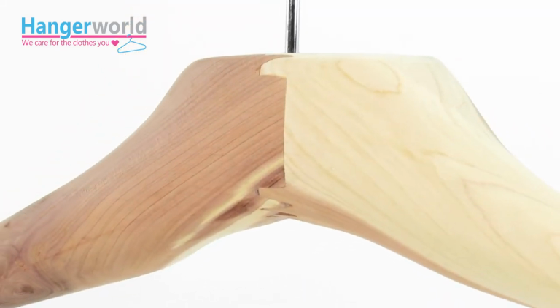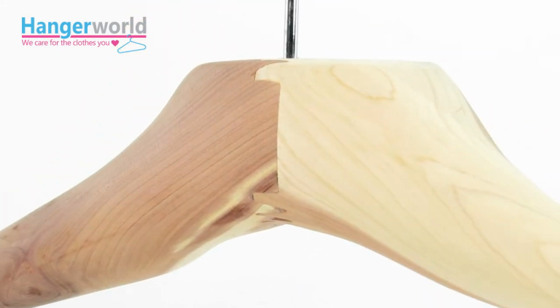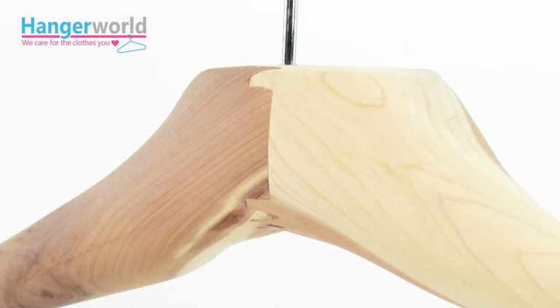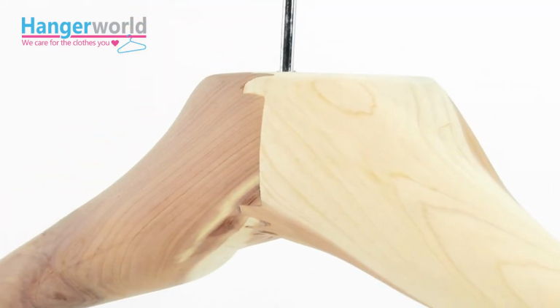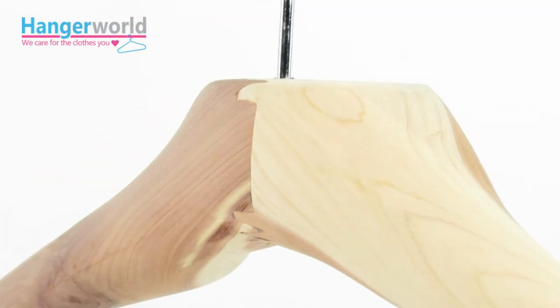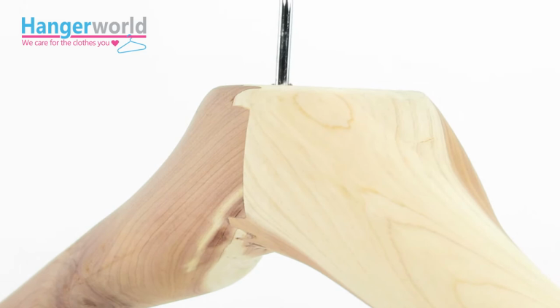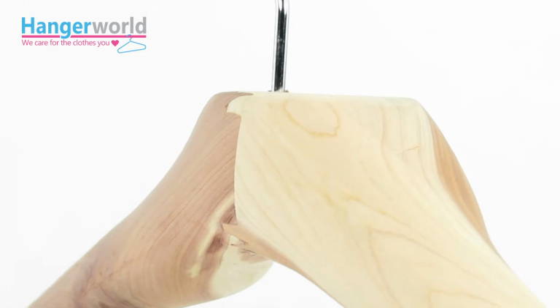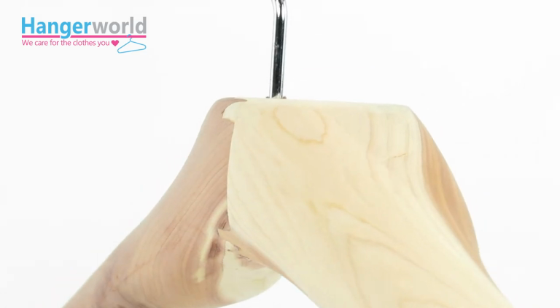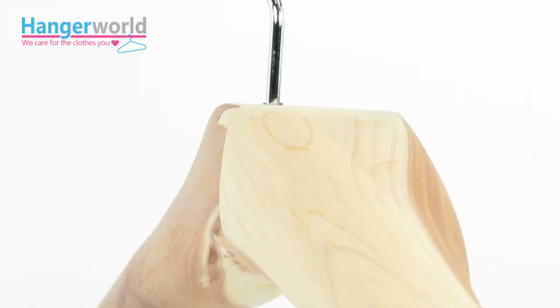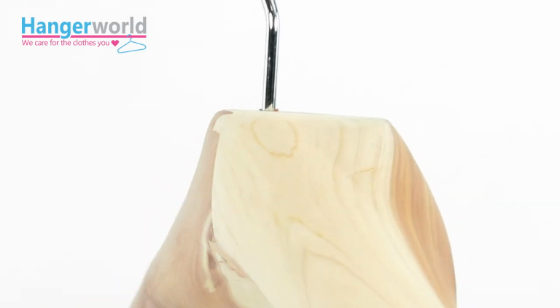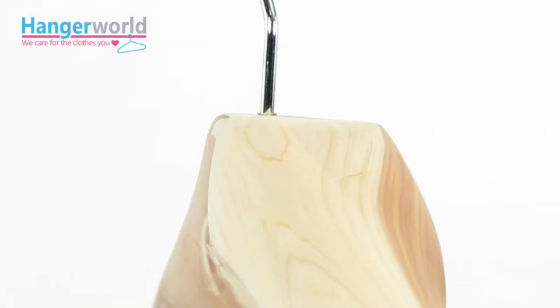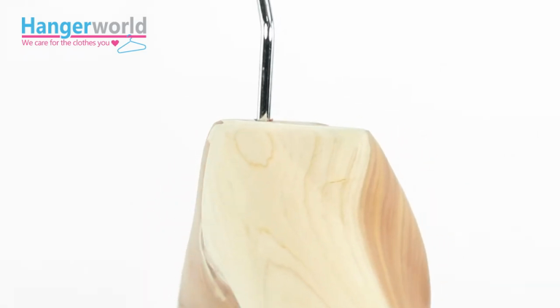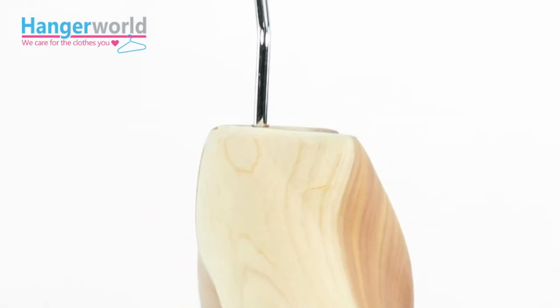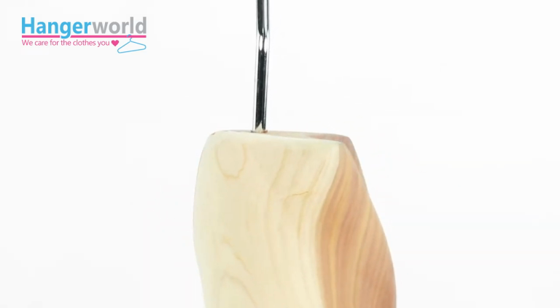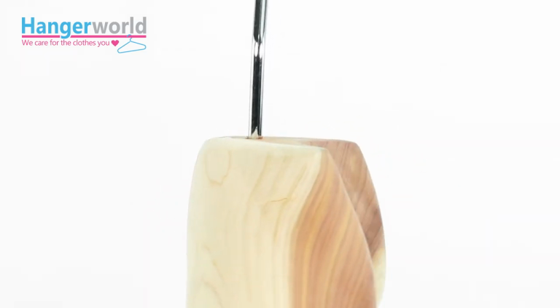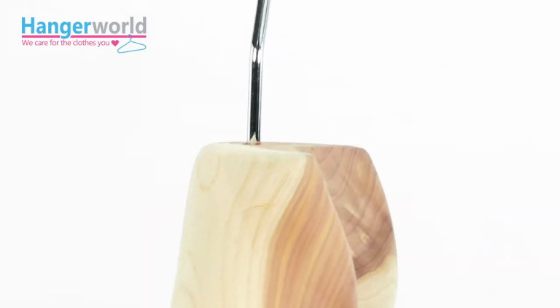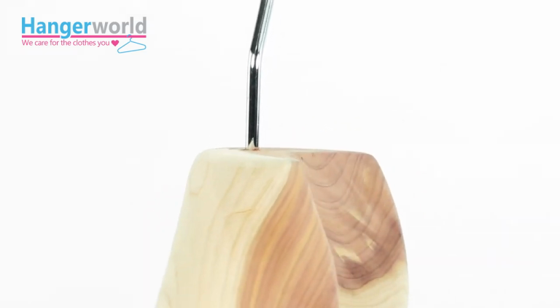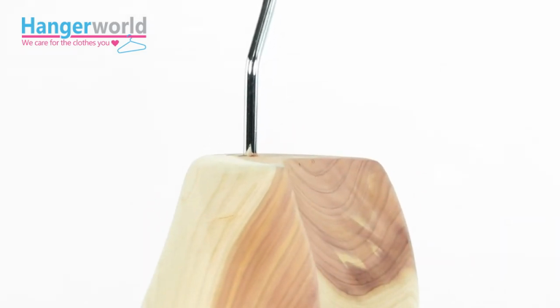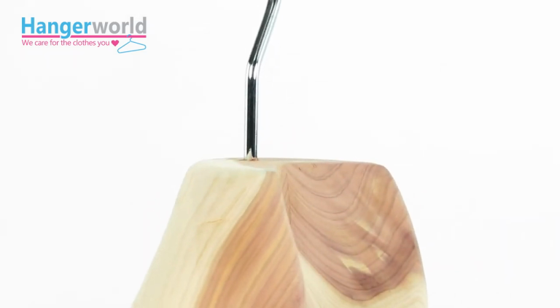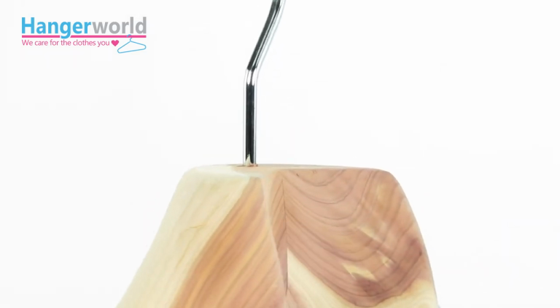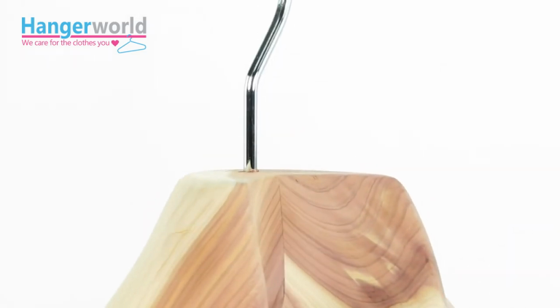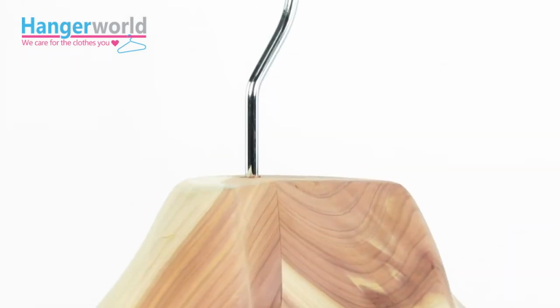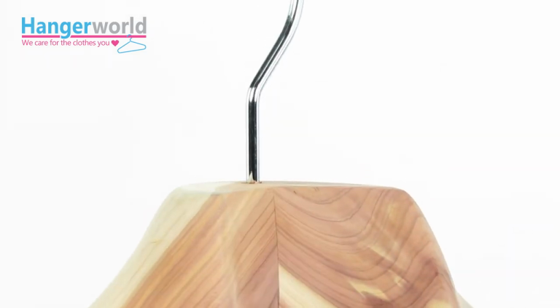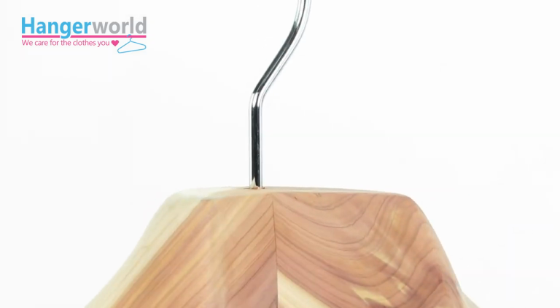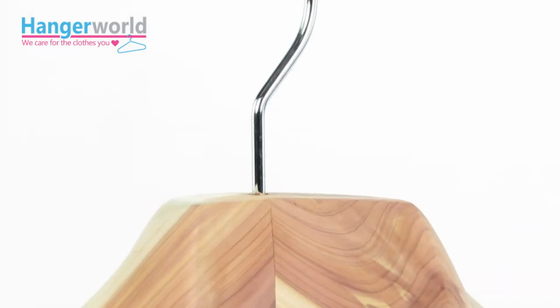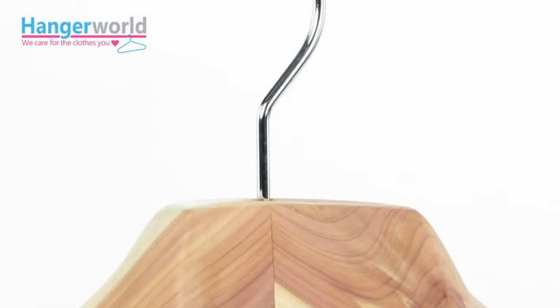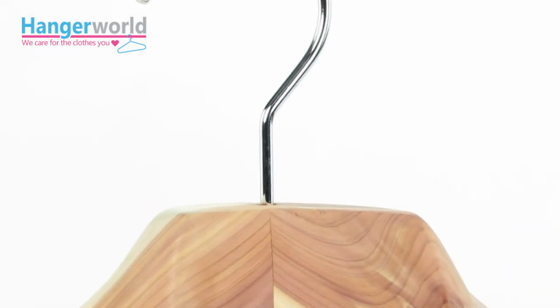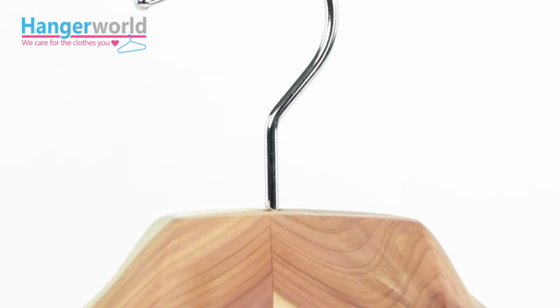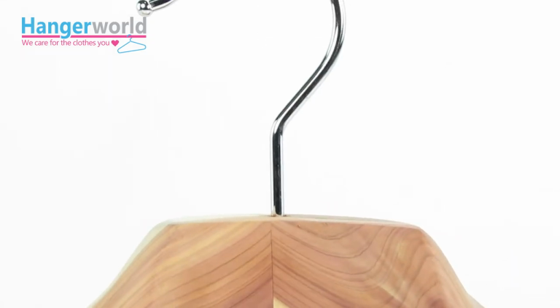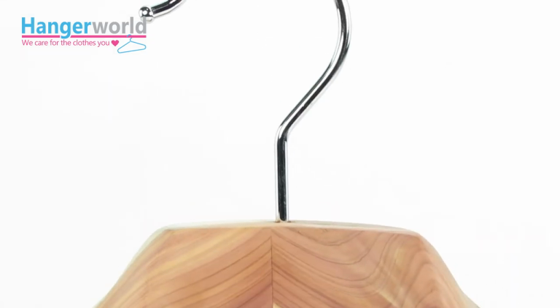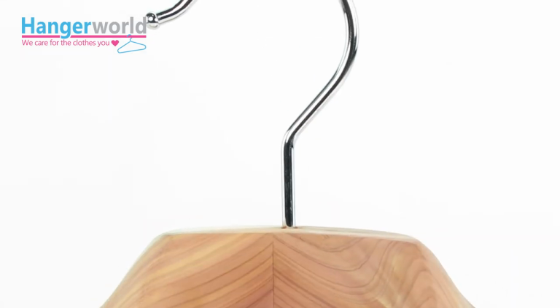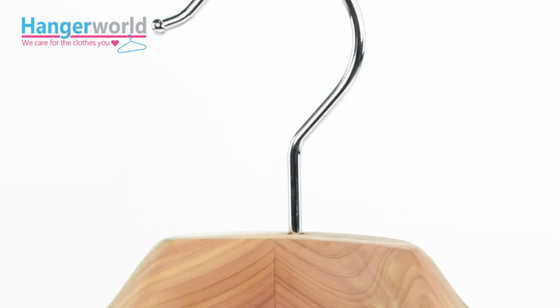Maintain that just-bought appearance for longer. Try it yourself and notice the difference.